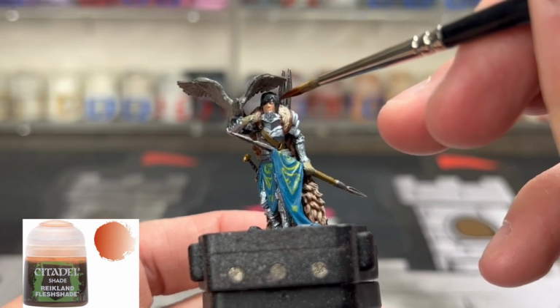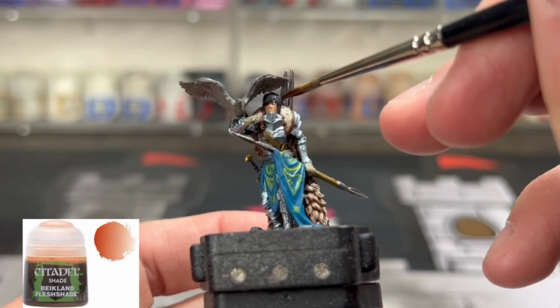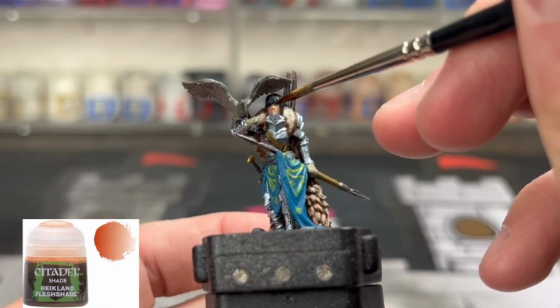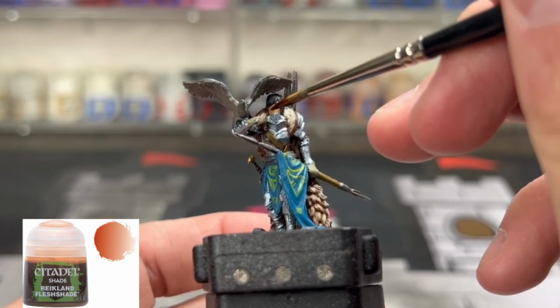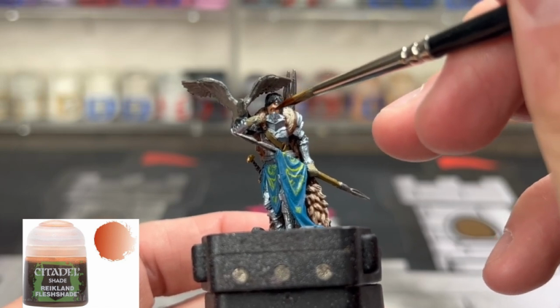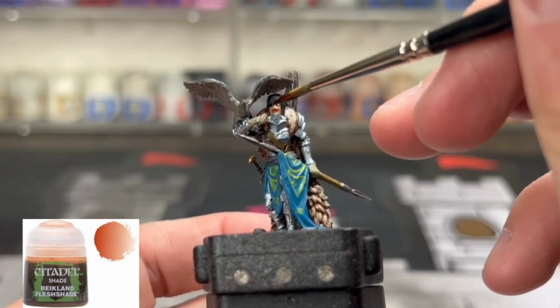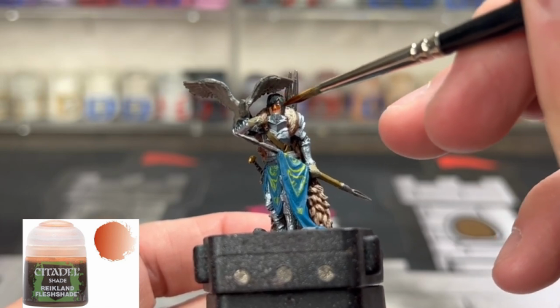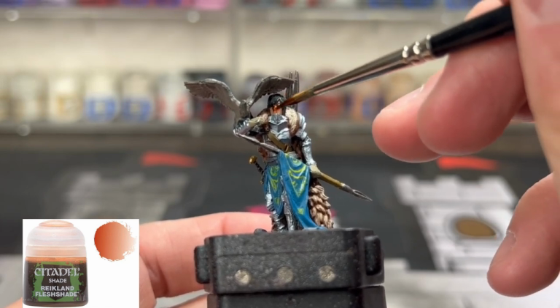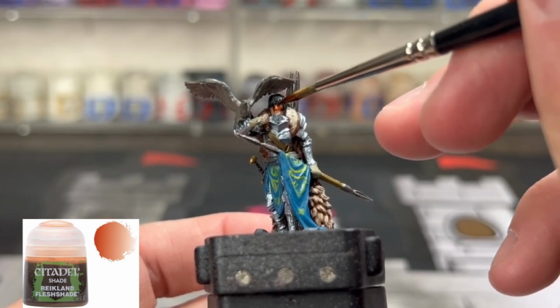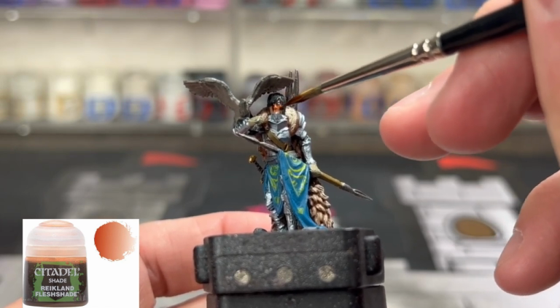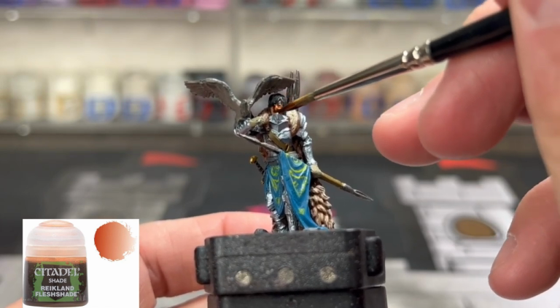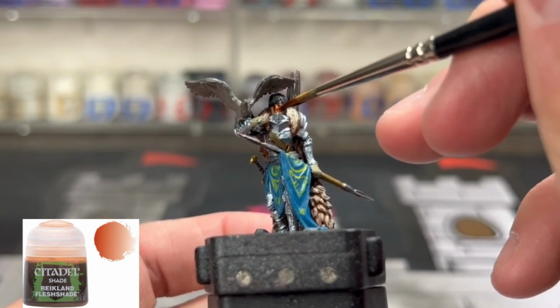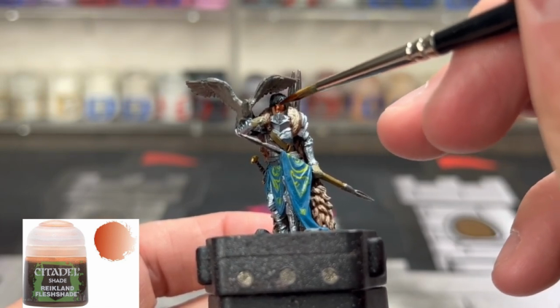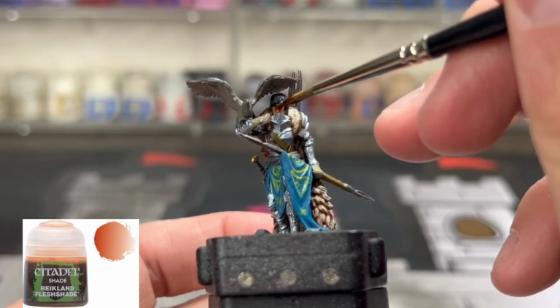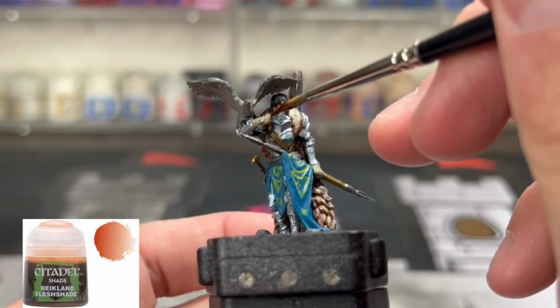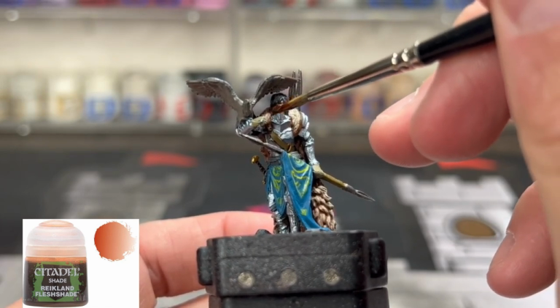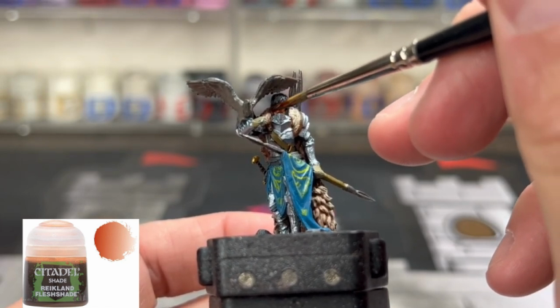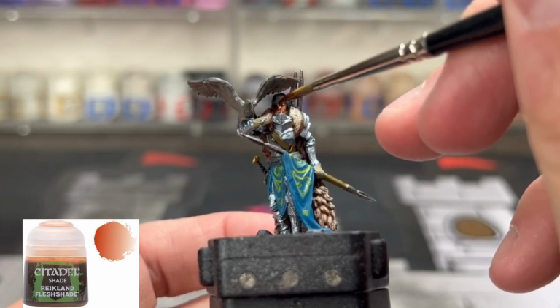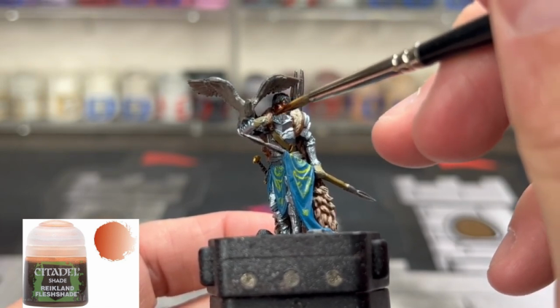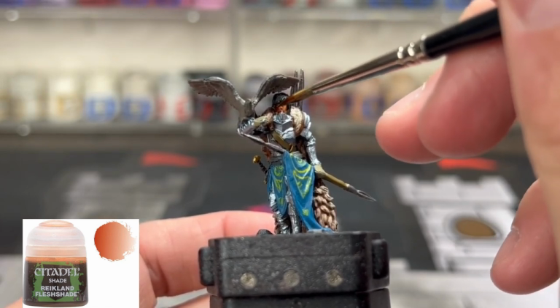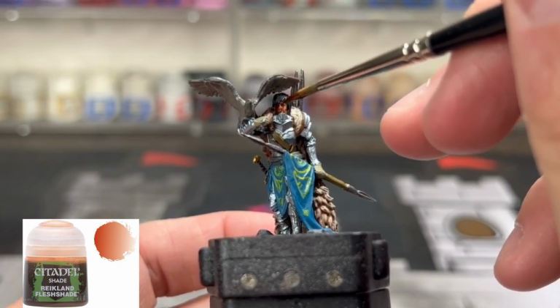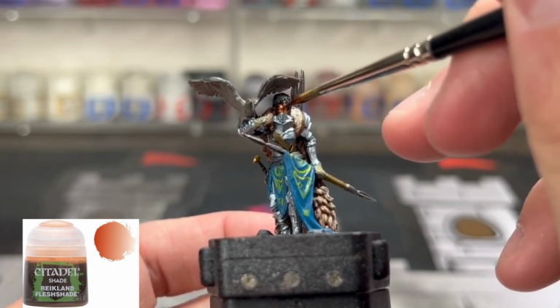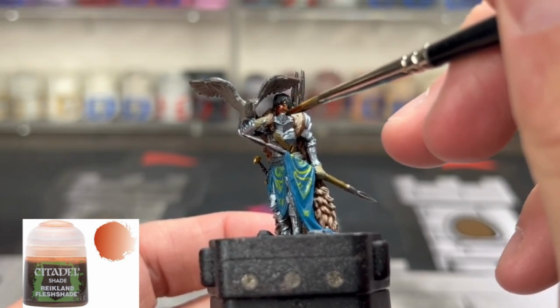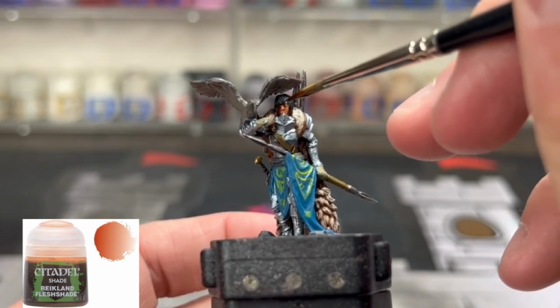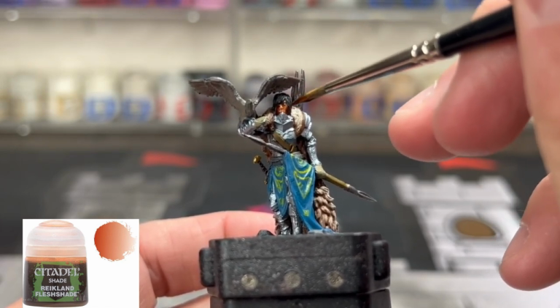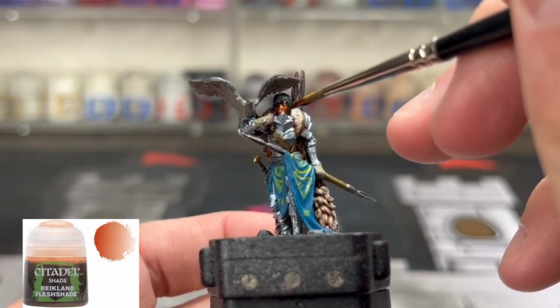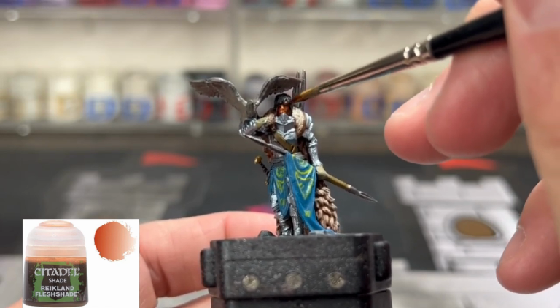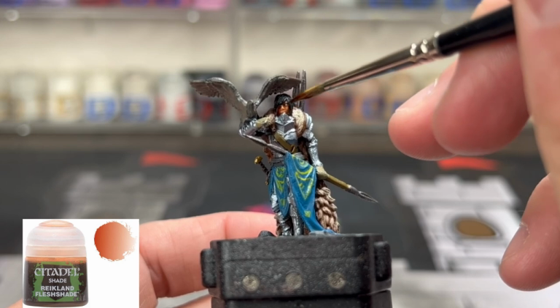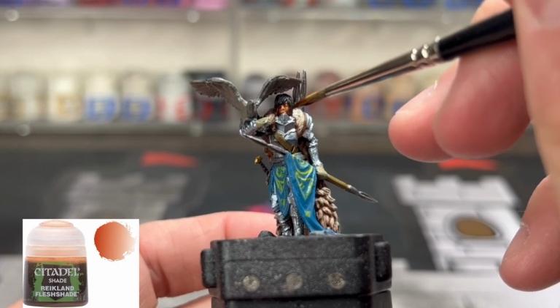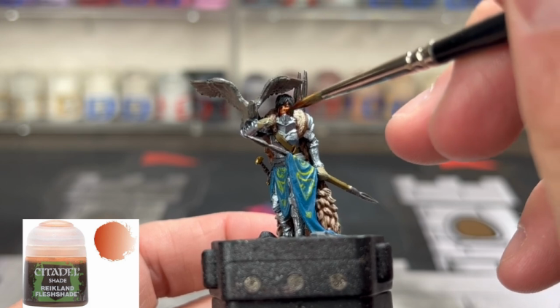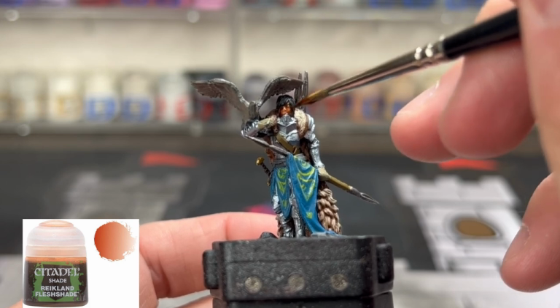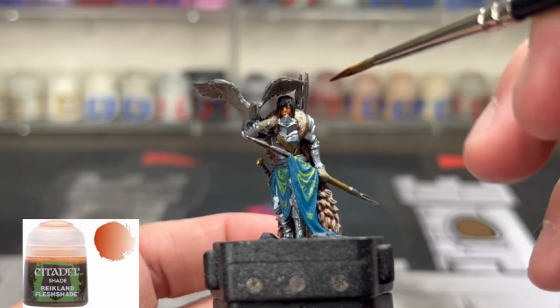For our skin, we're going to use some Reikland Flesh Shade and put that right onto our skin.